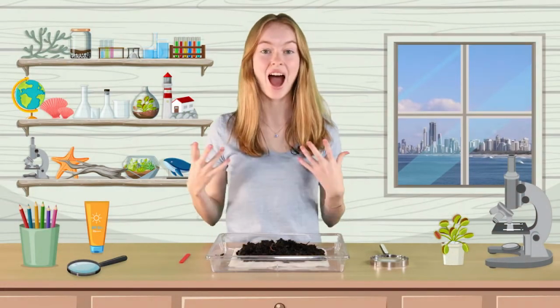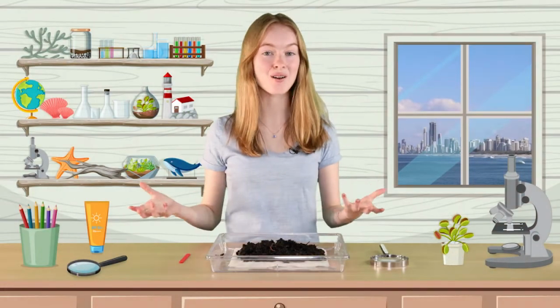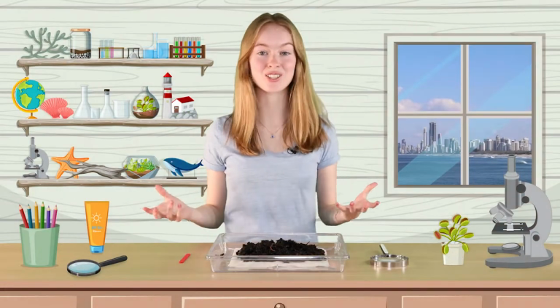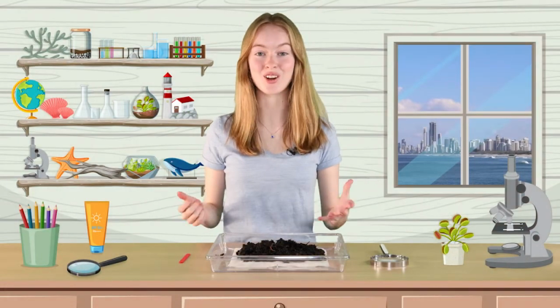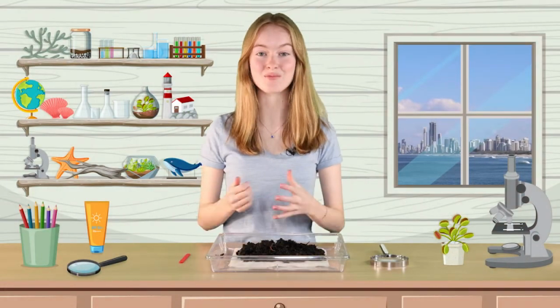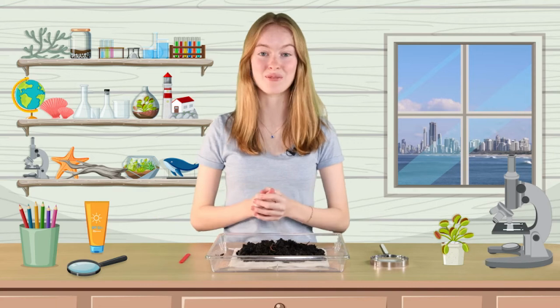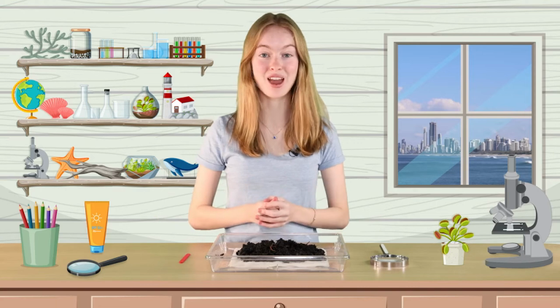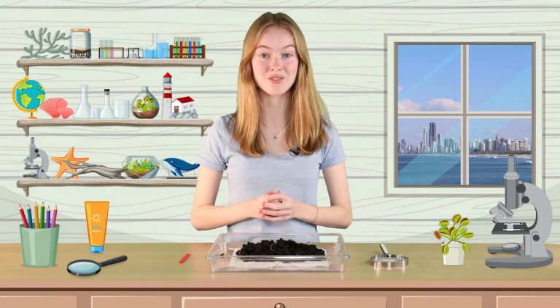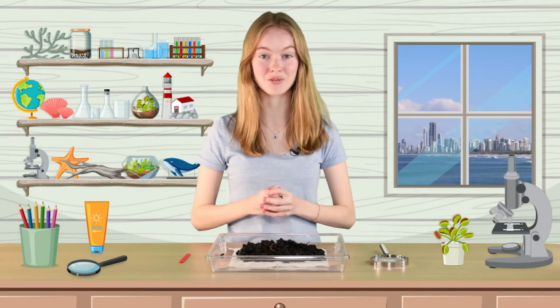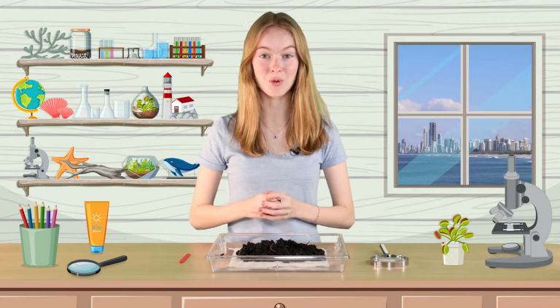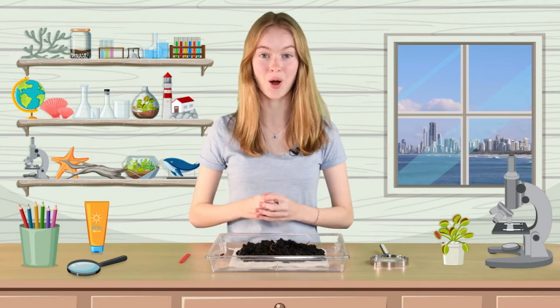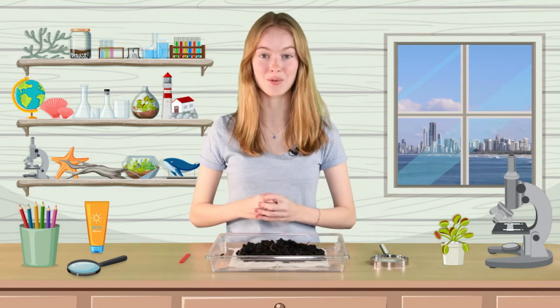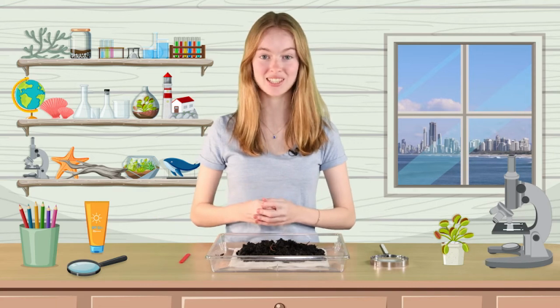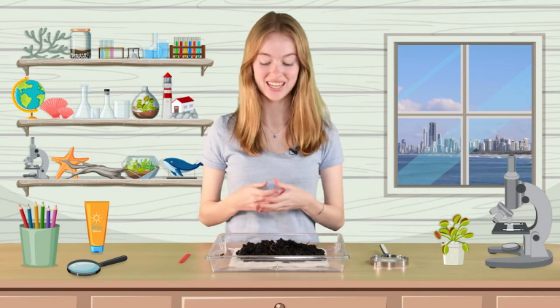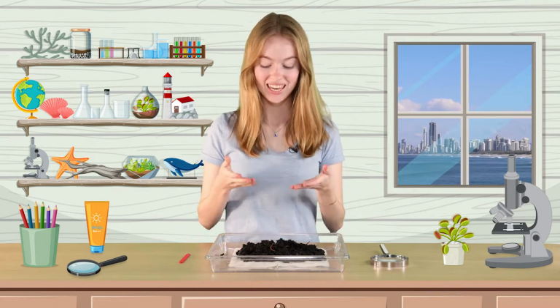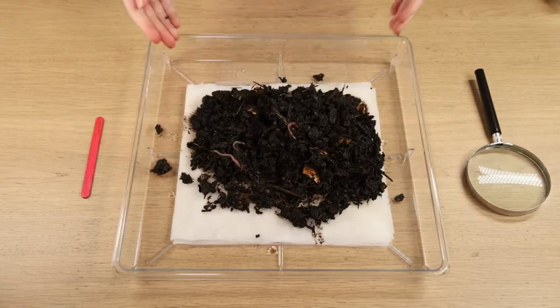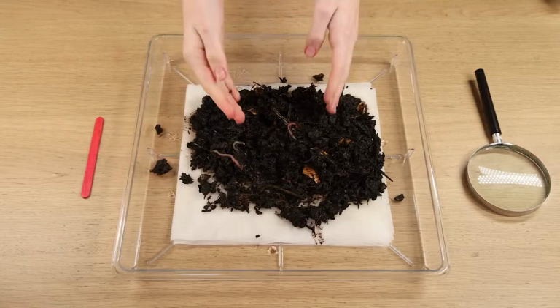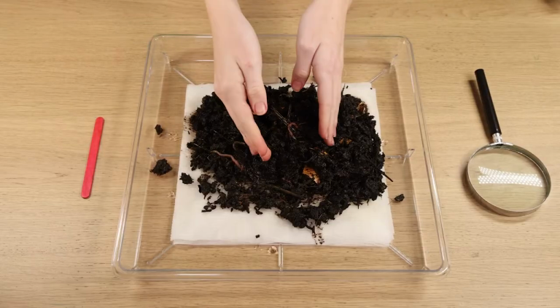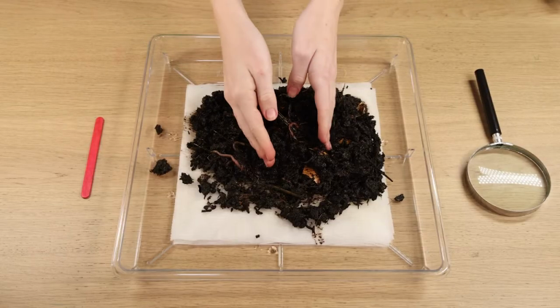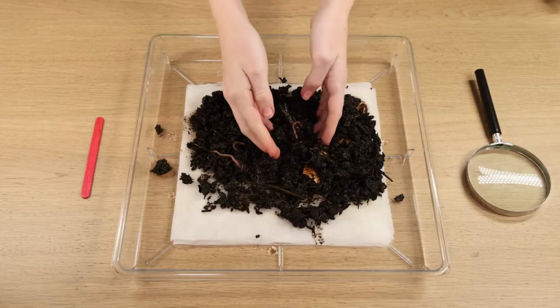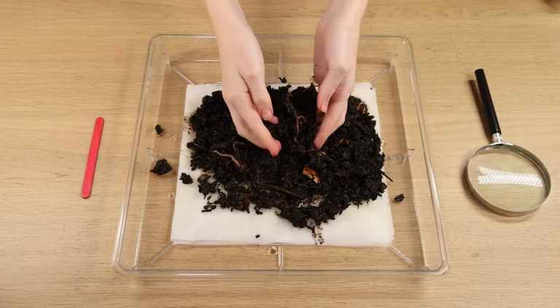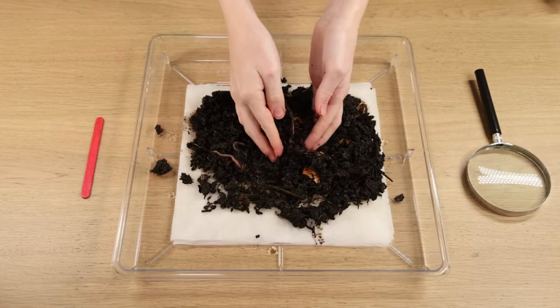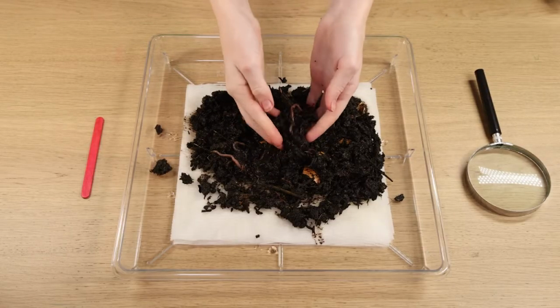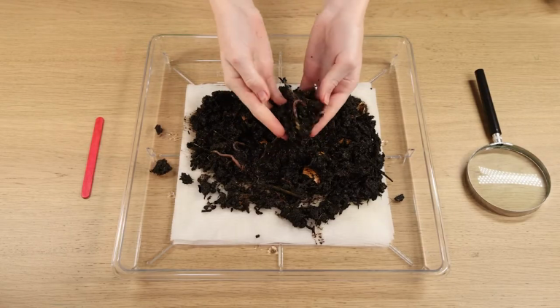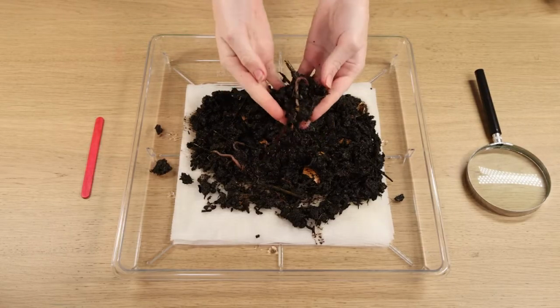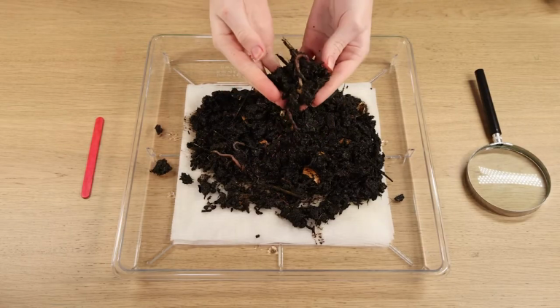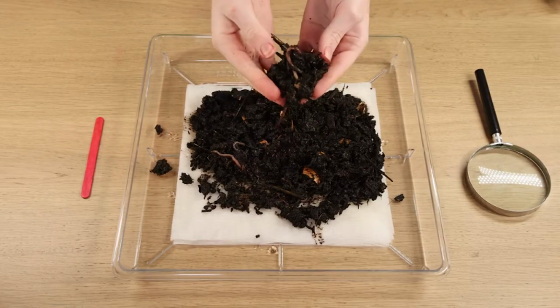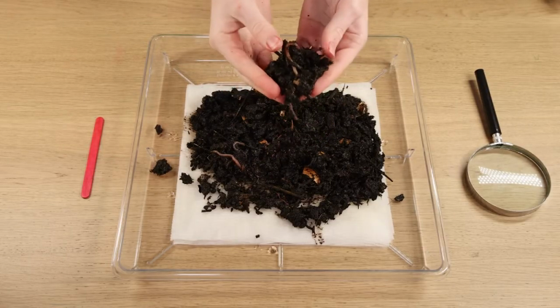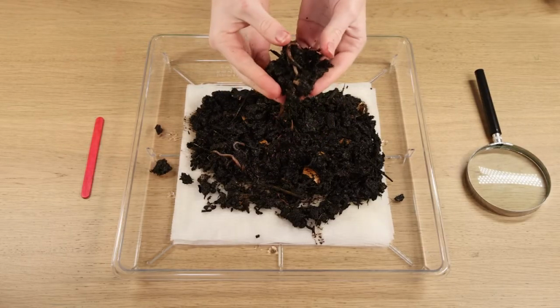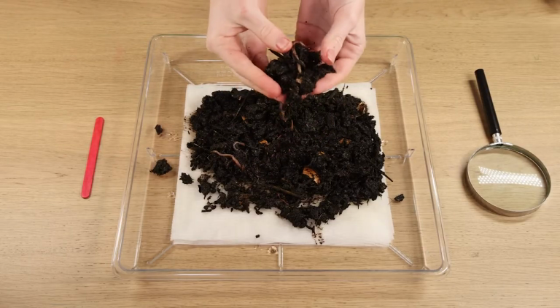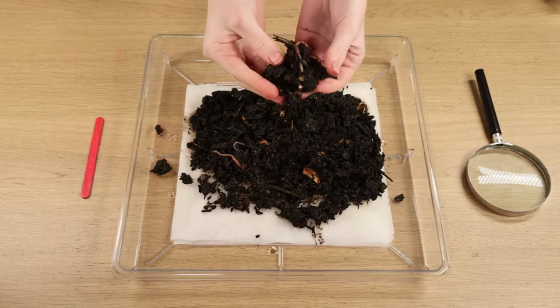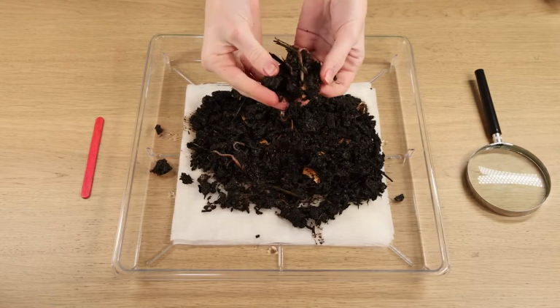But today, I want to show you my favourite of all worms. These slippery guys — Earthworms!